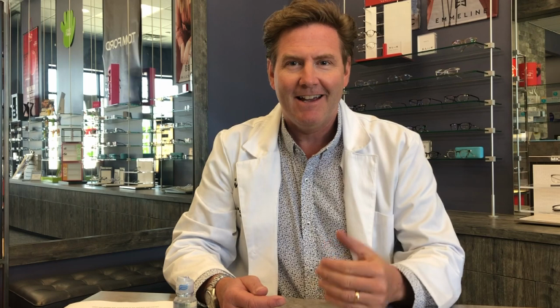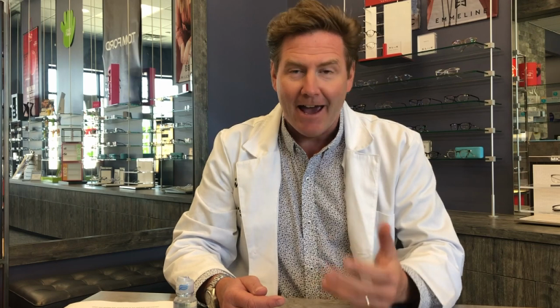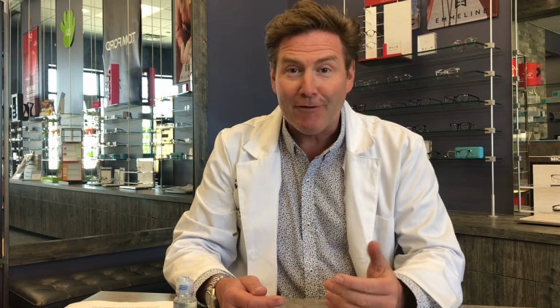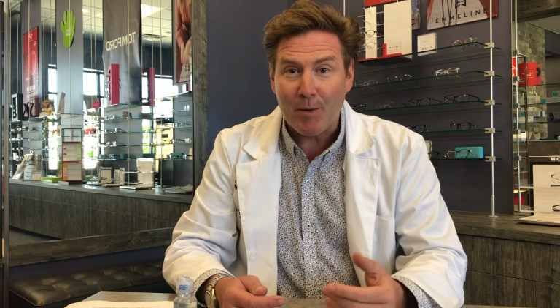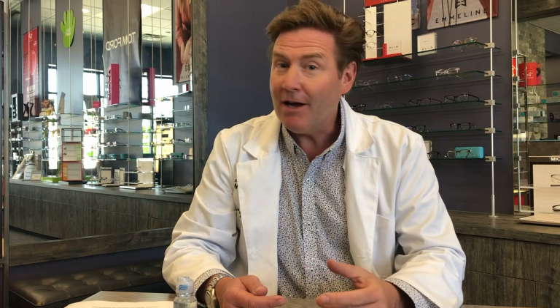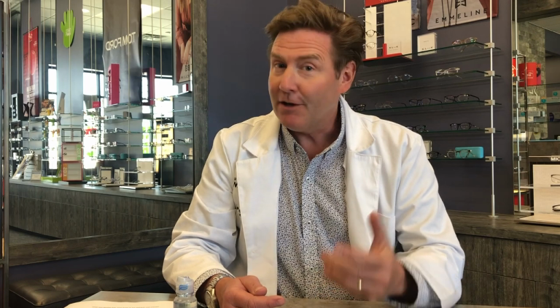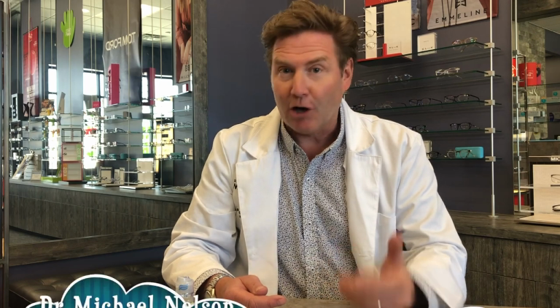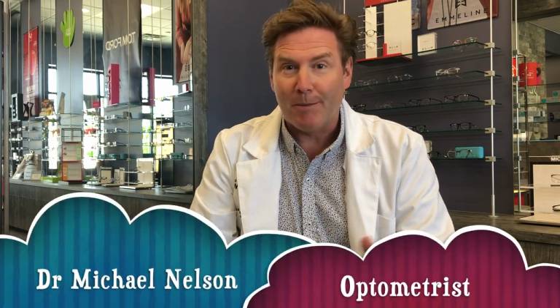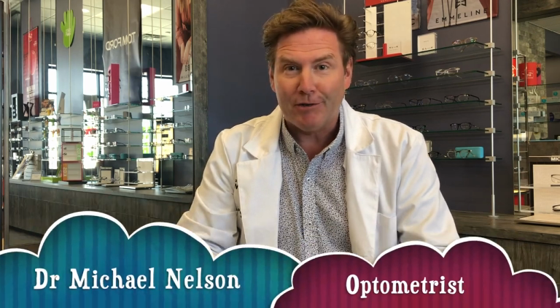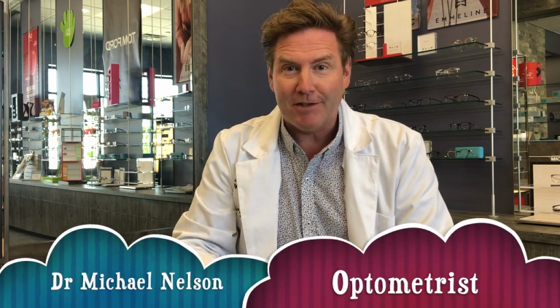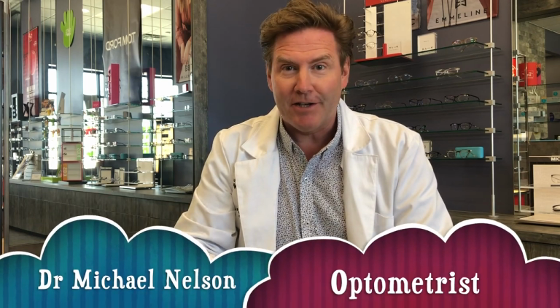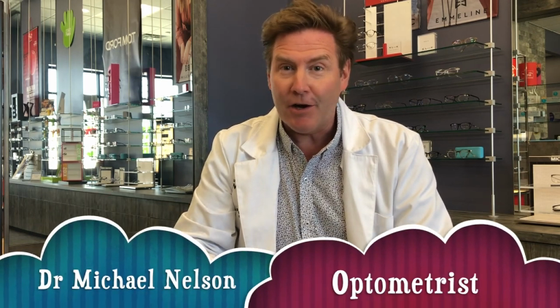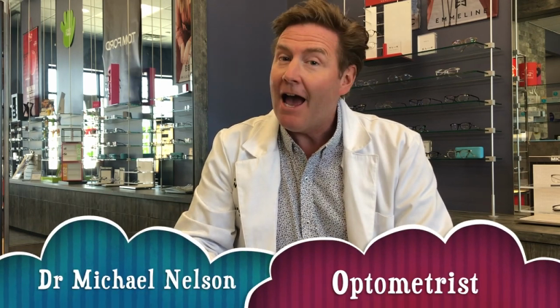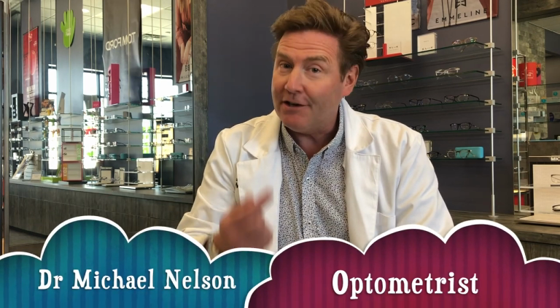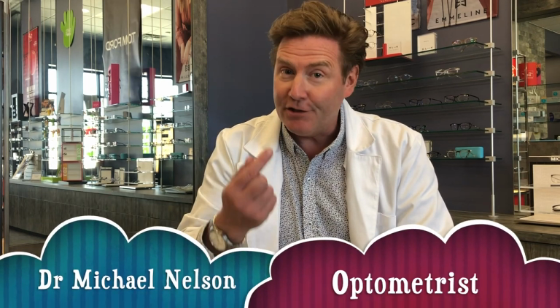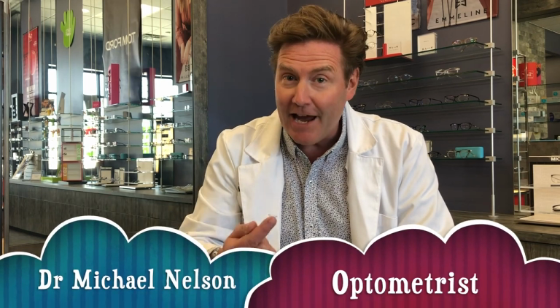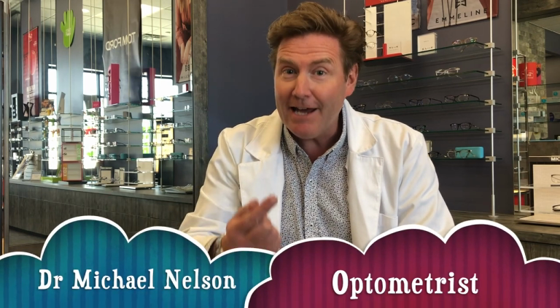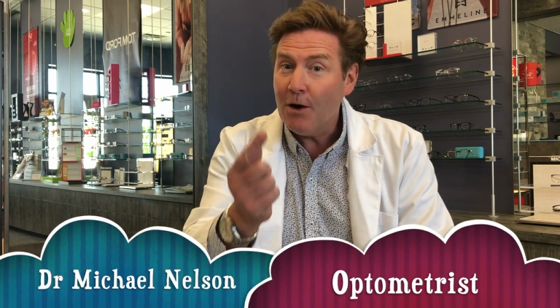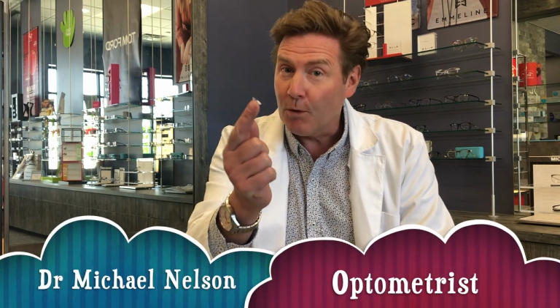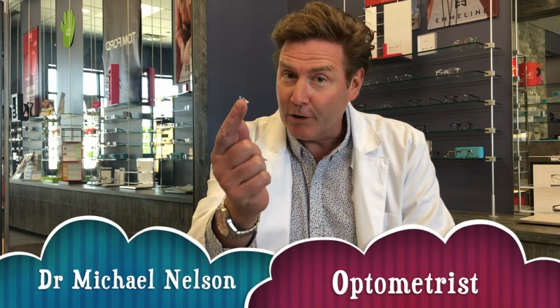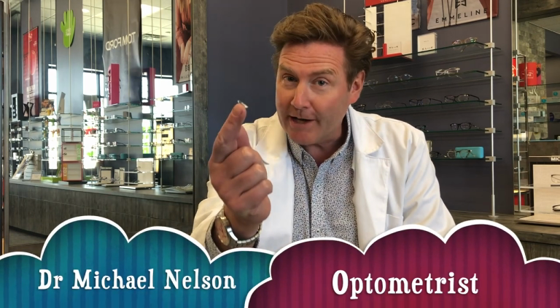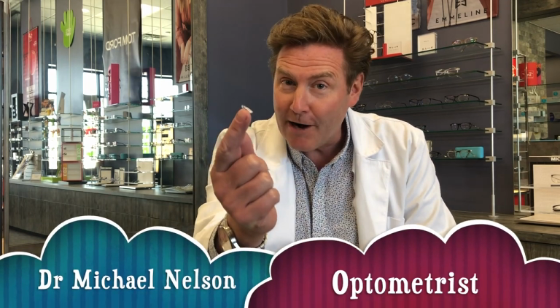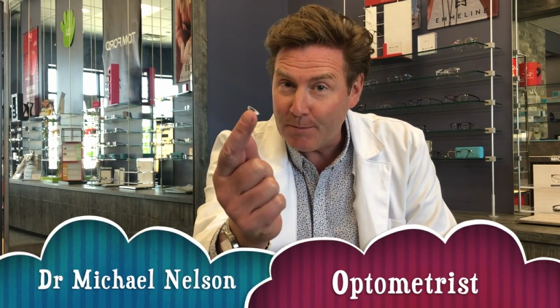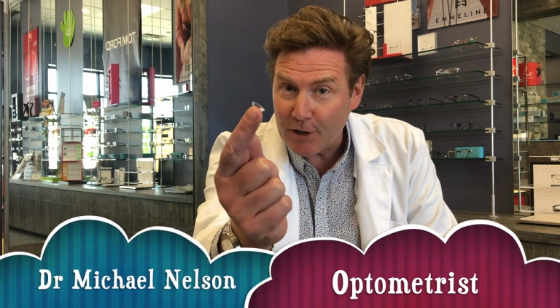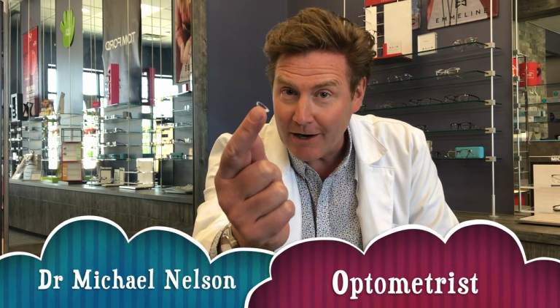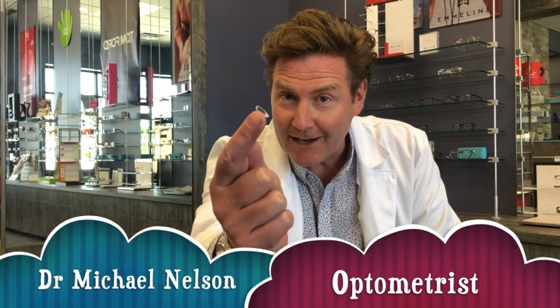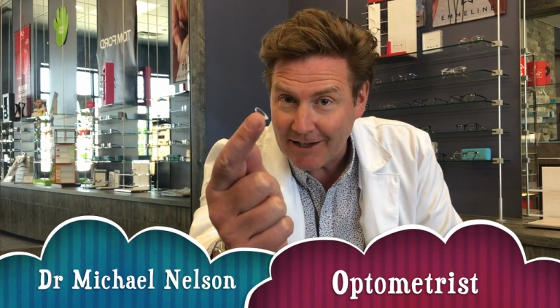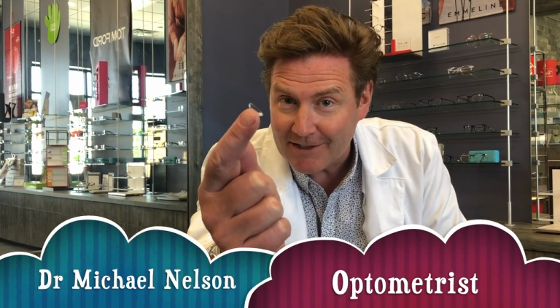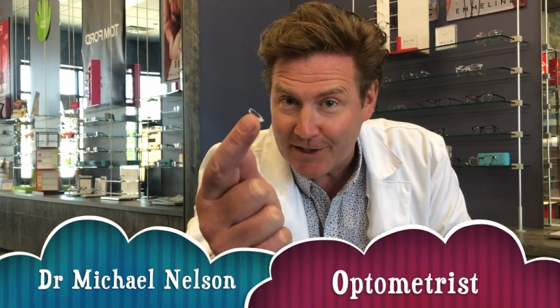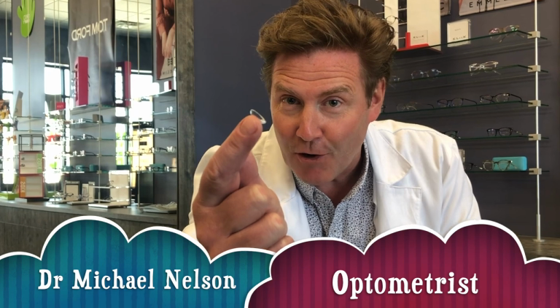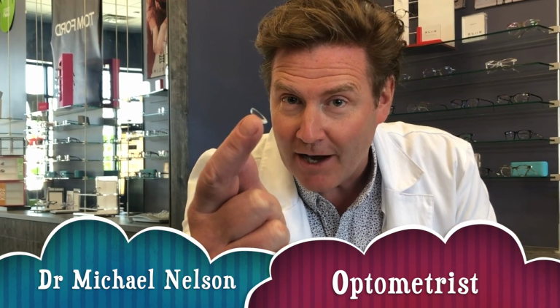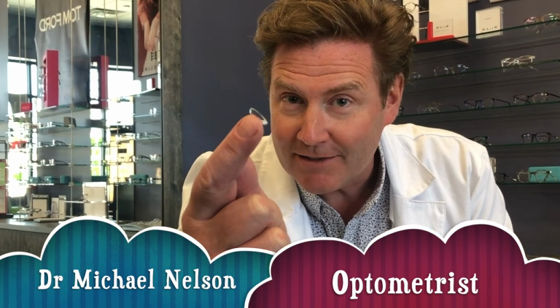Hey everyone, Dr. Michael Nelson here, and today we're learning how to put contact lenses in your eyes.